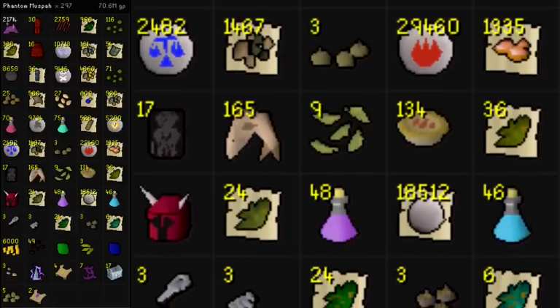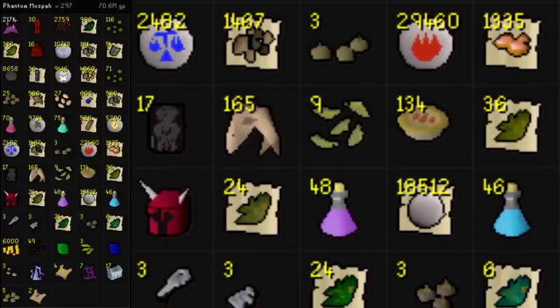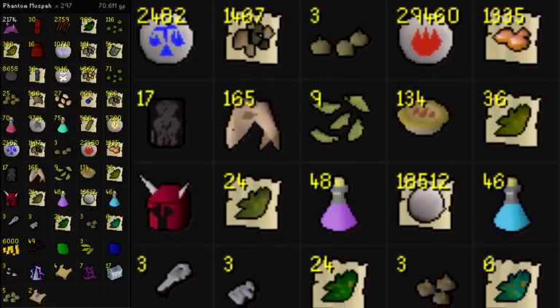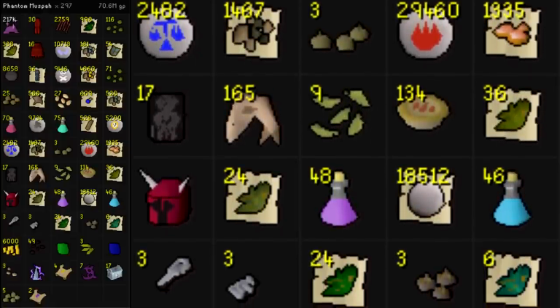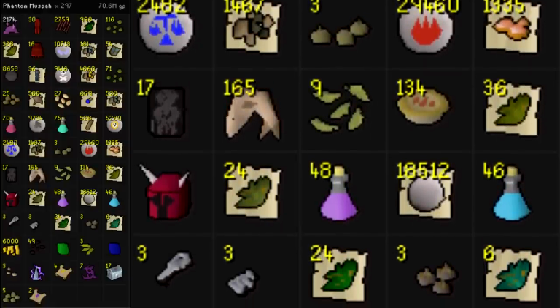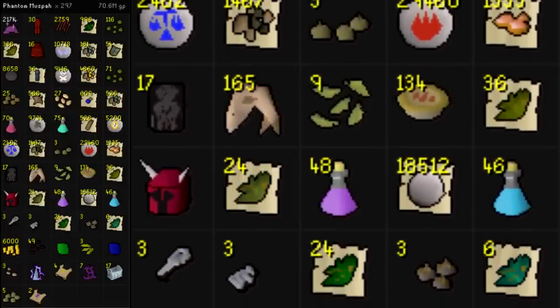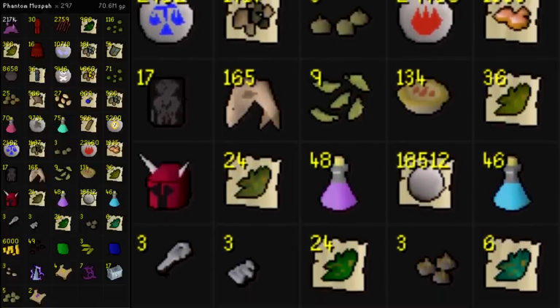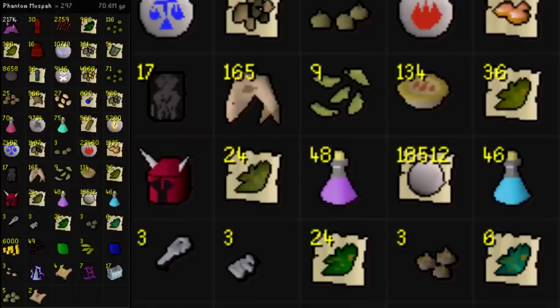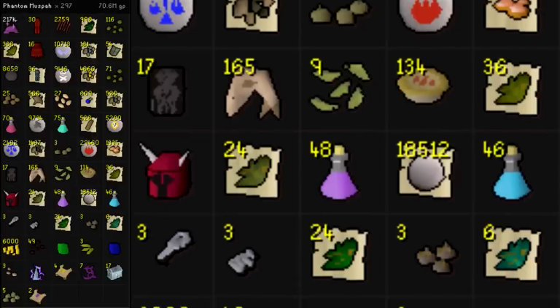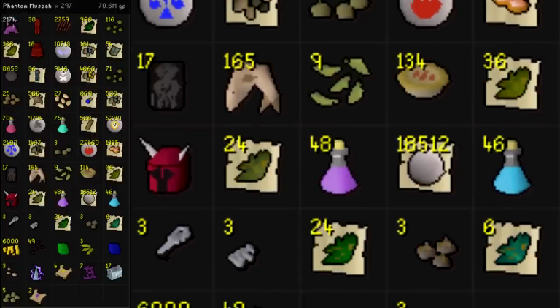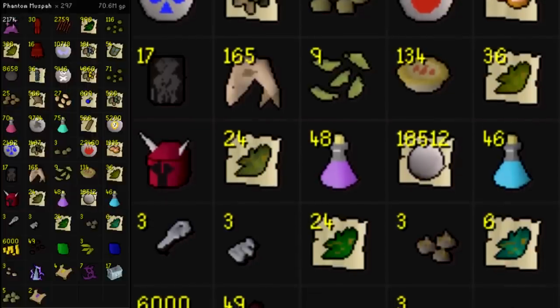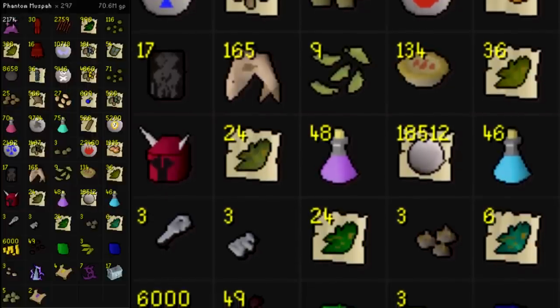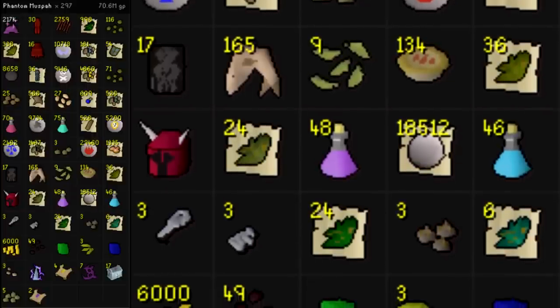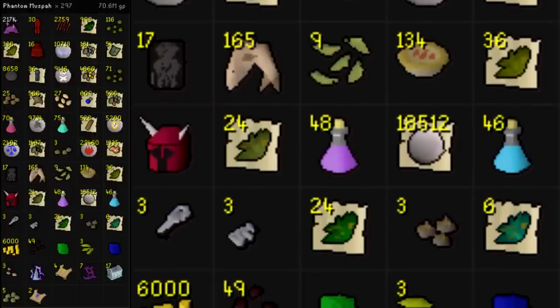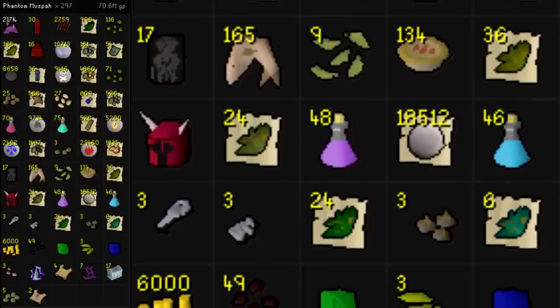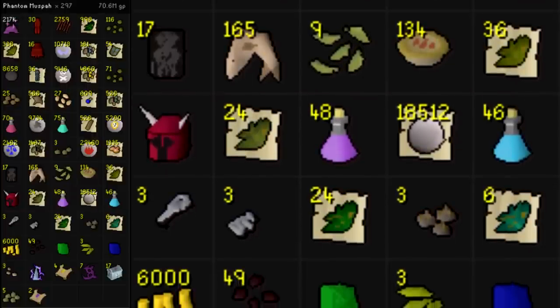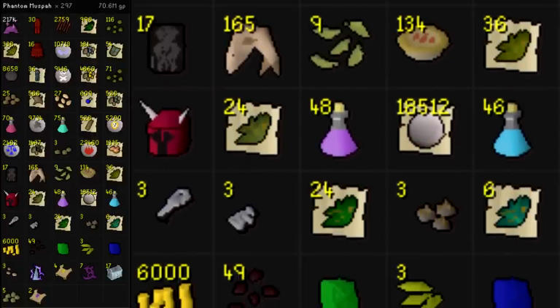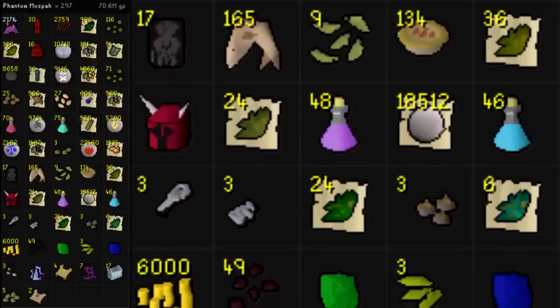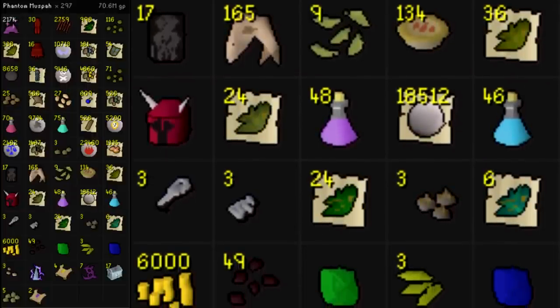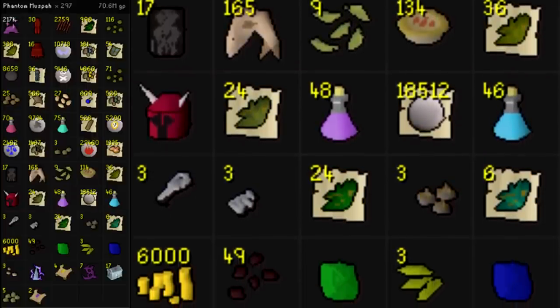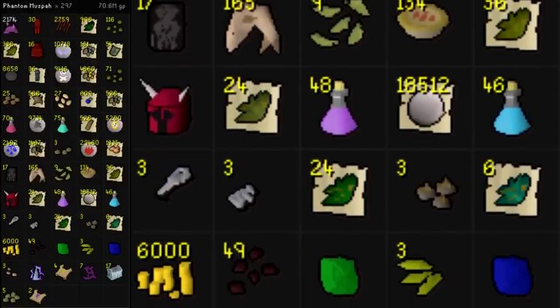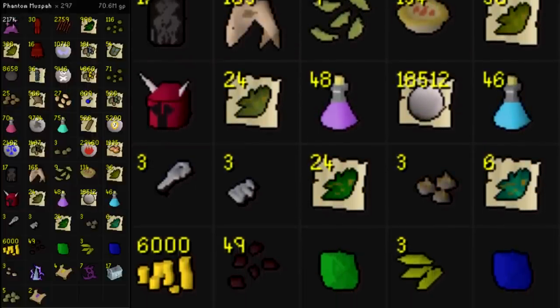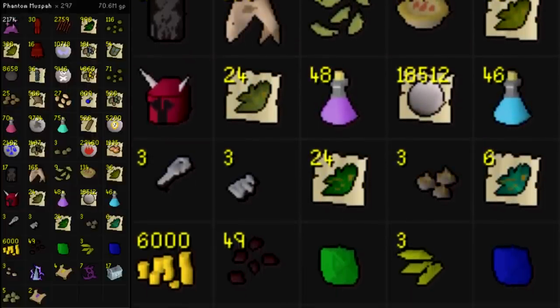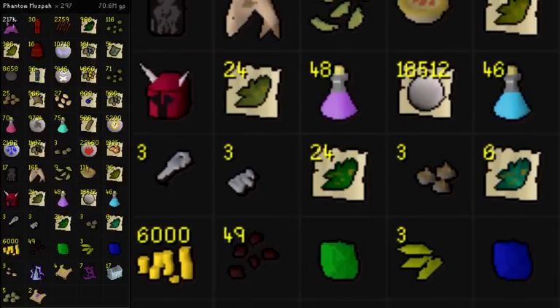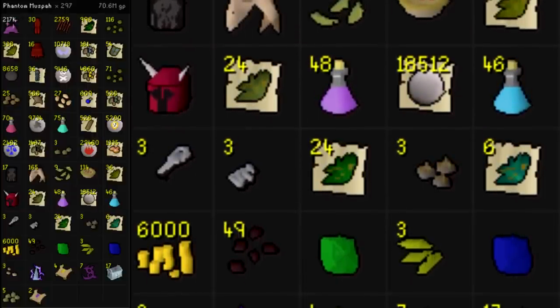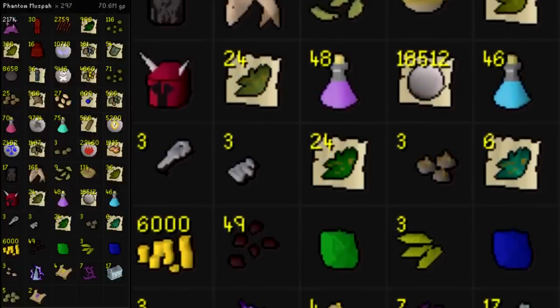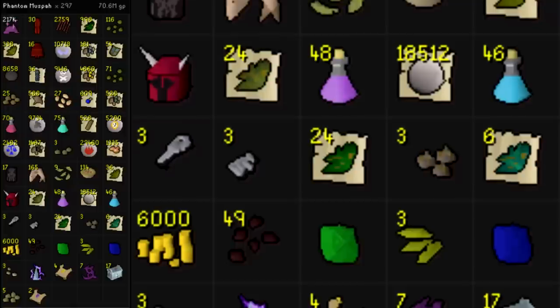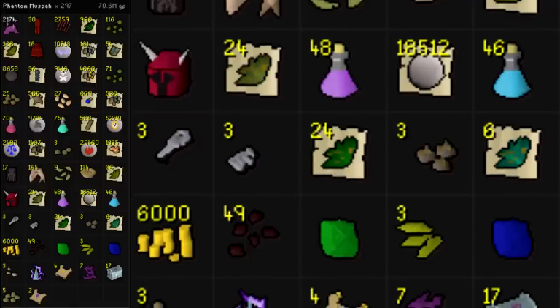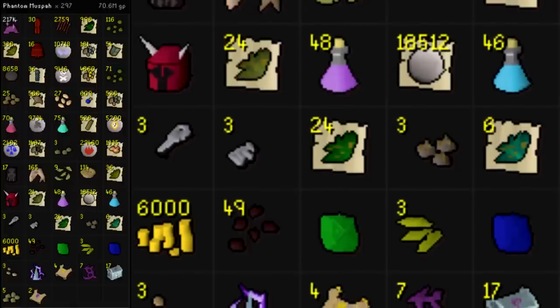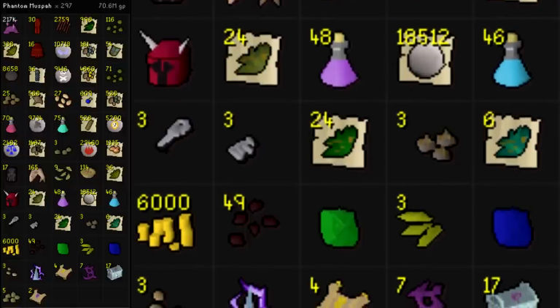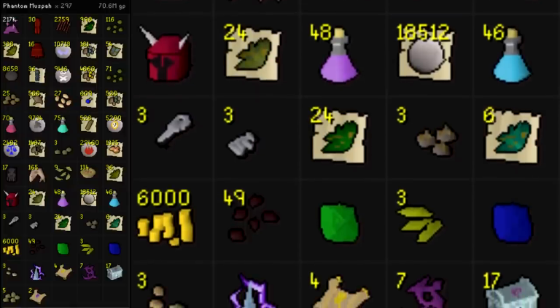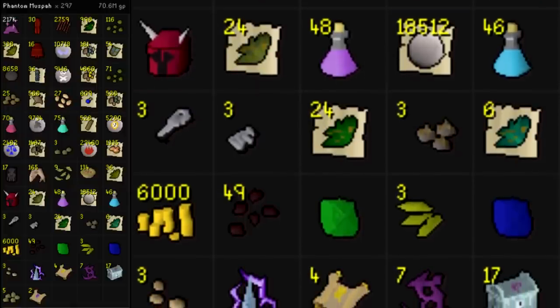The drops that are really good for me are definitely the Snapdragon and Torstol seeds, because it saves me from having to farm them for brews and restores.